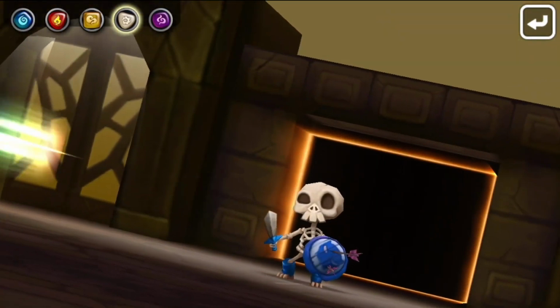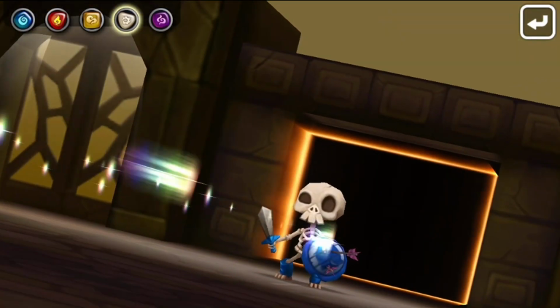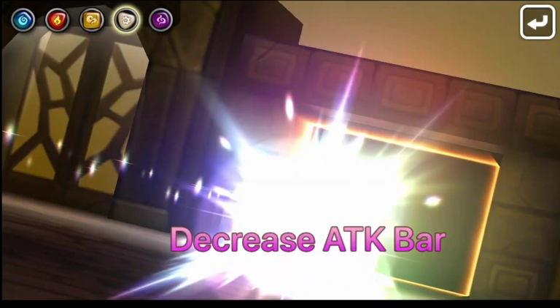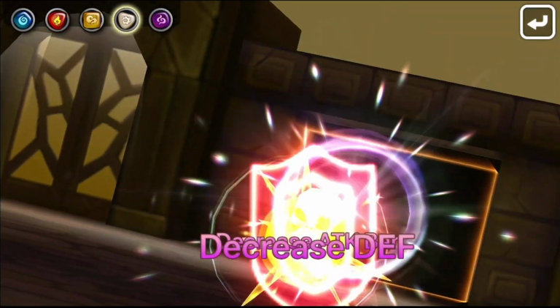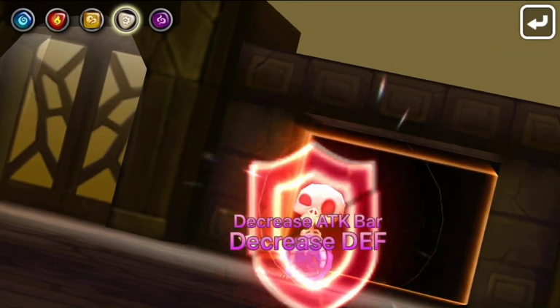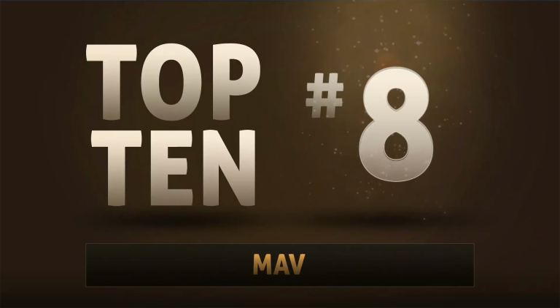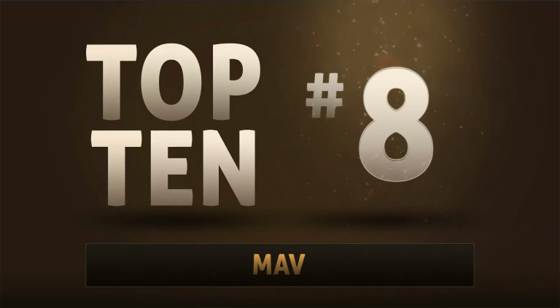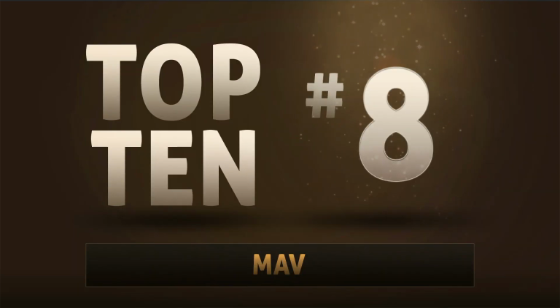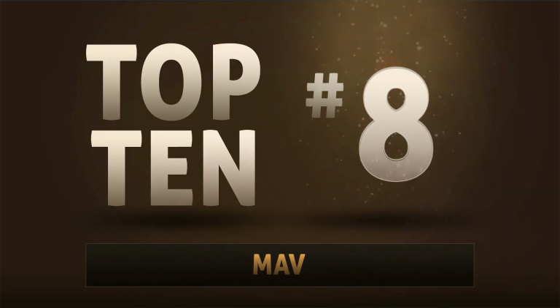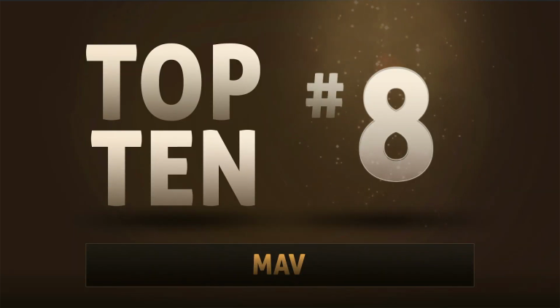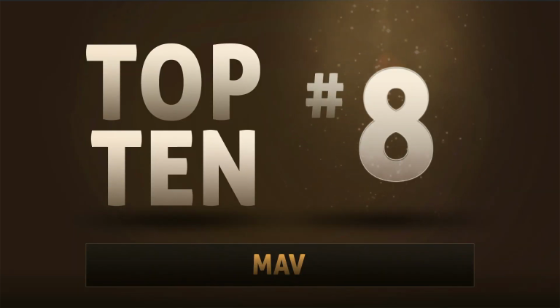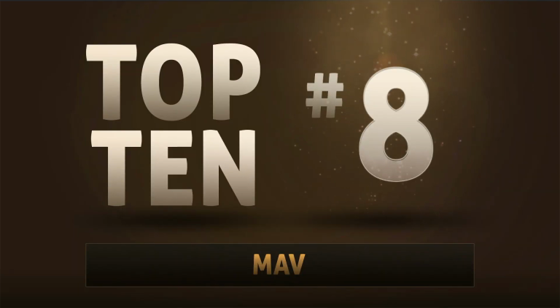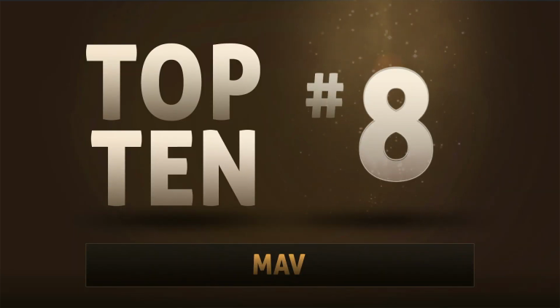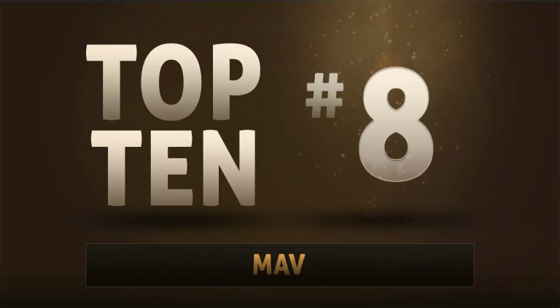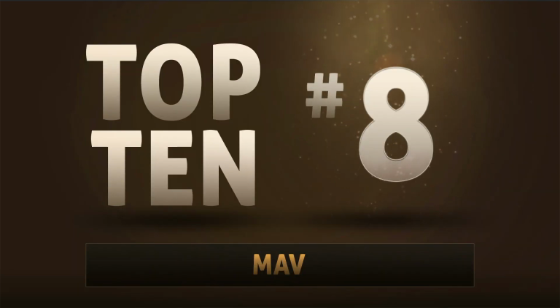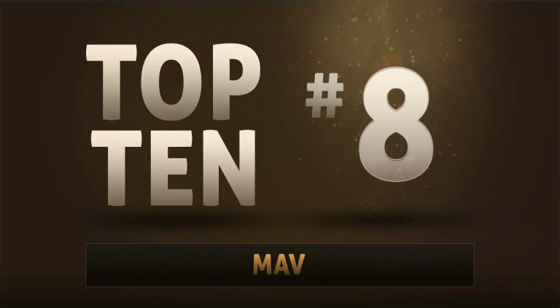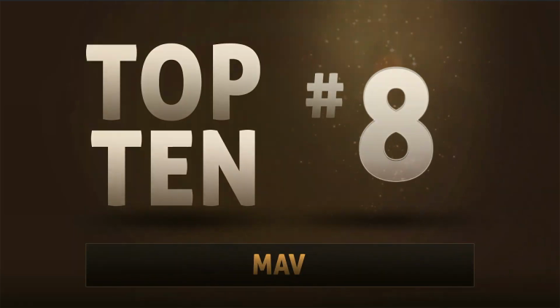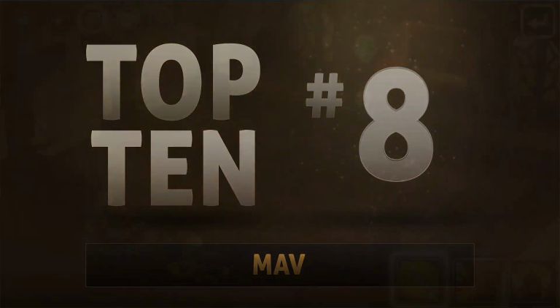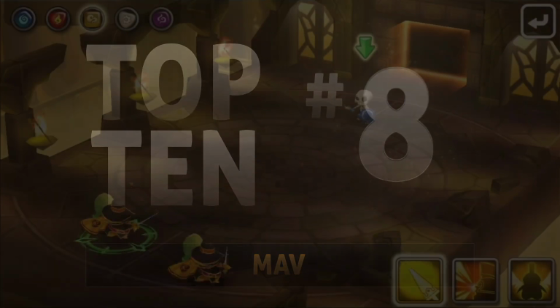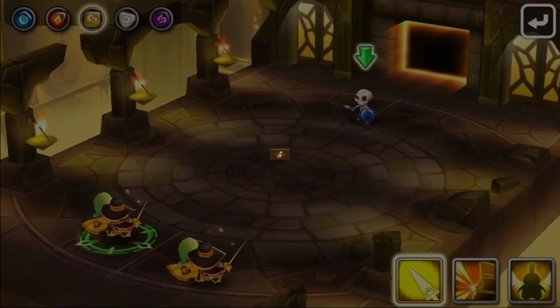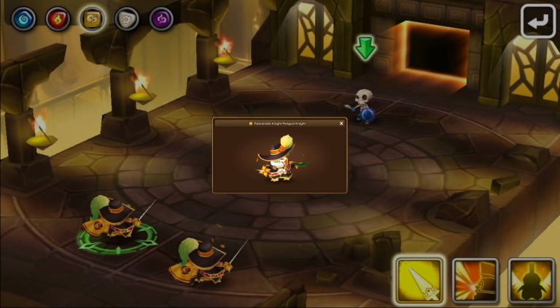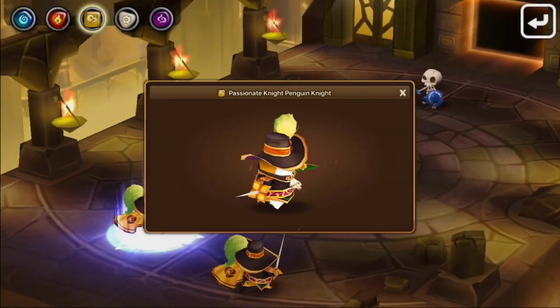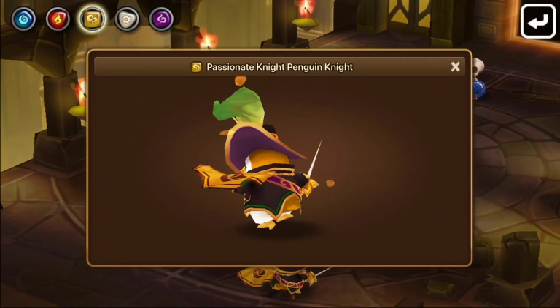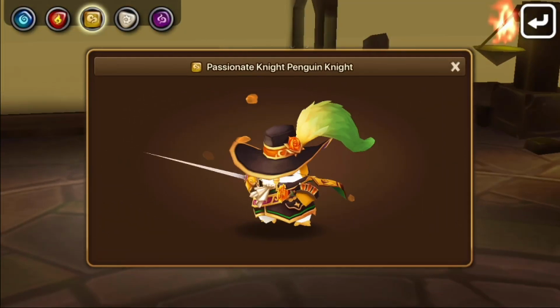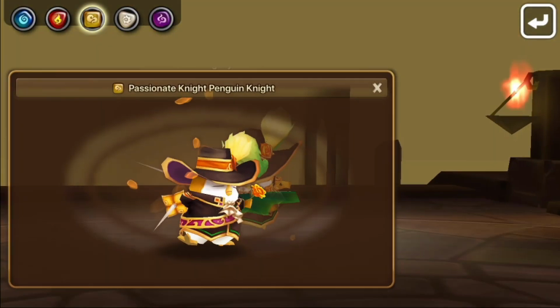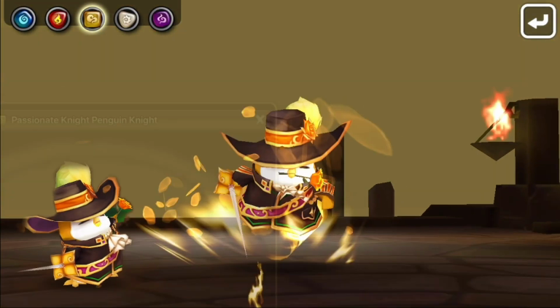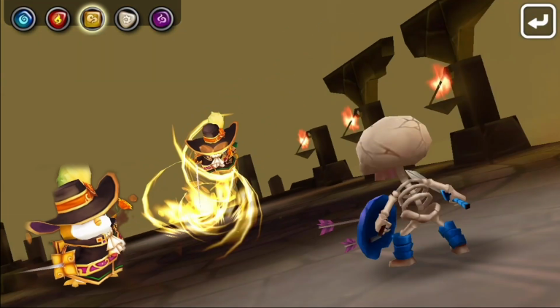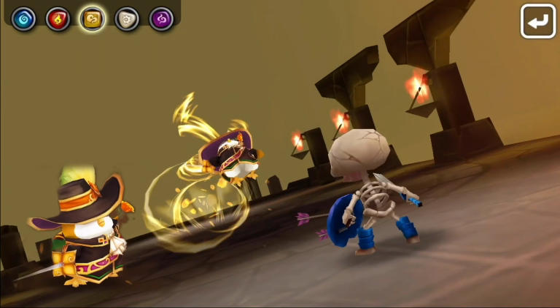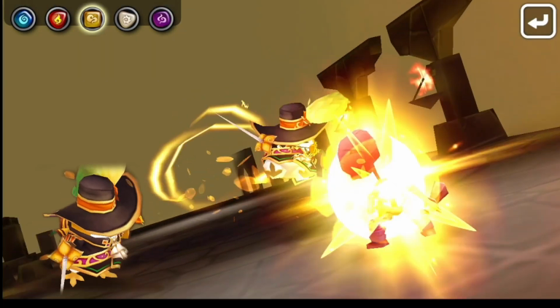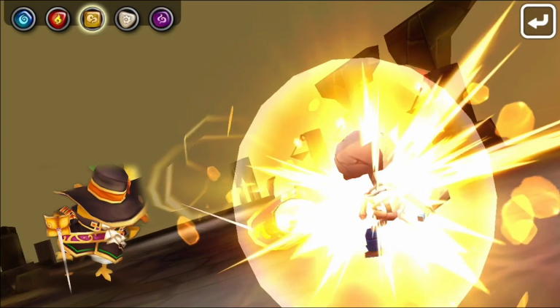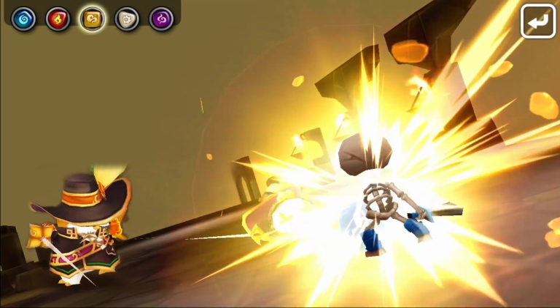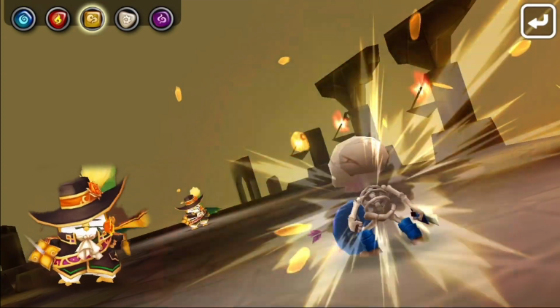Number 8: Mav. The actual unironic king of TOA. Provoke, stun, heal, cooldown reduction — he has it all.